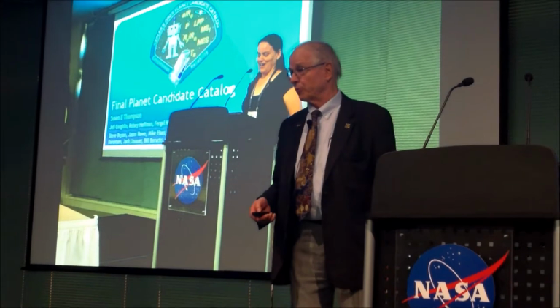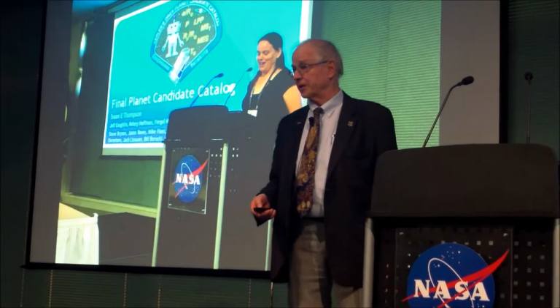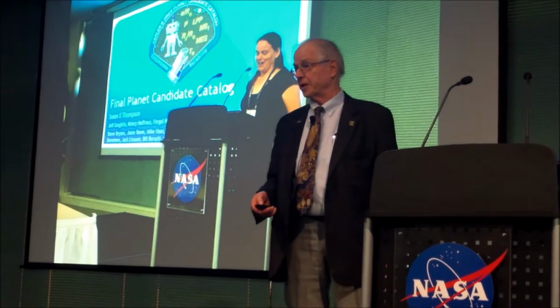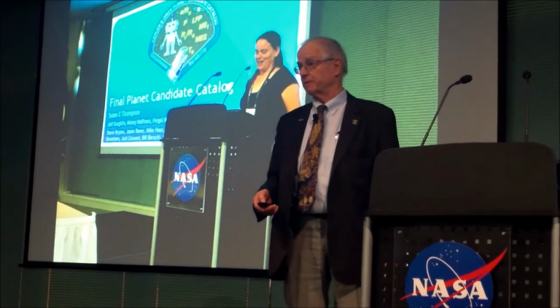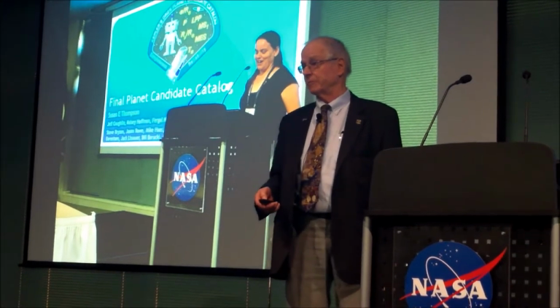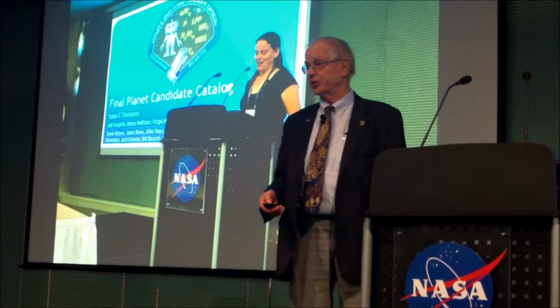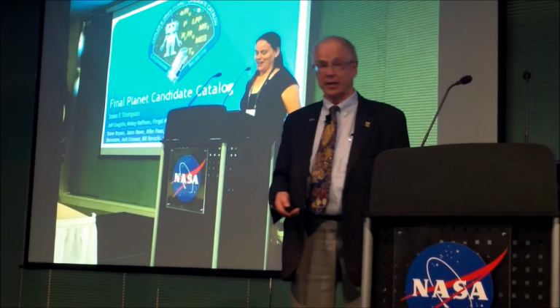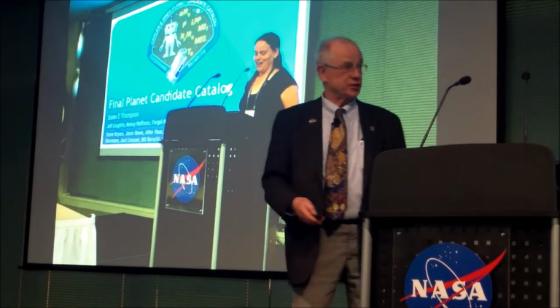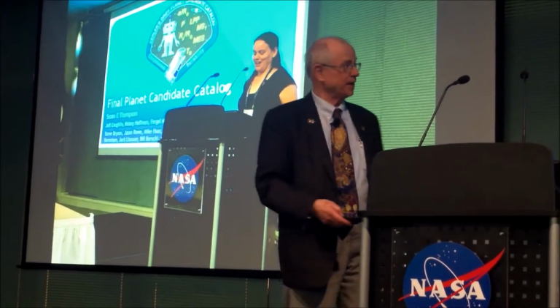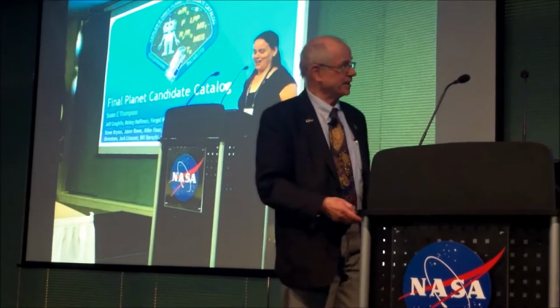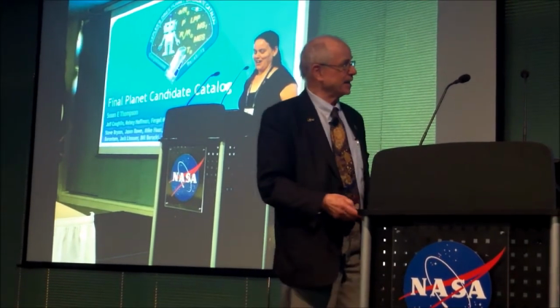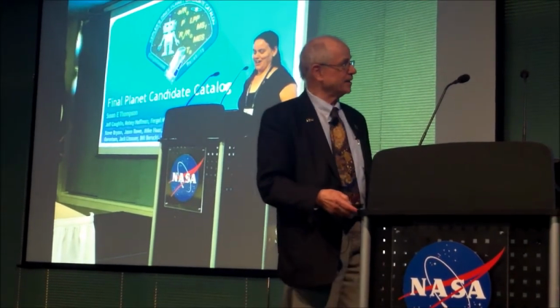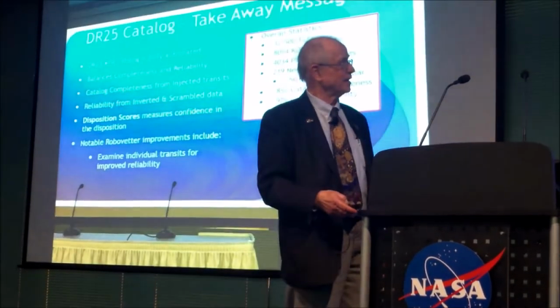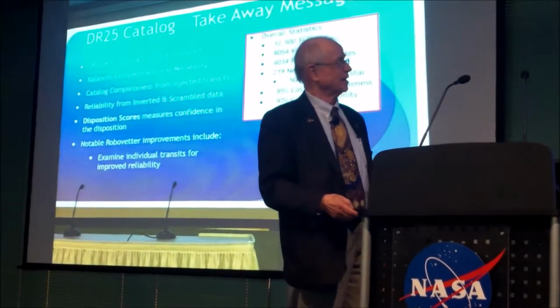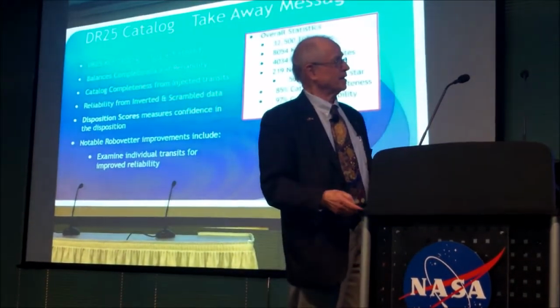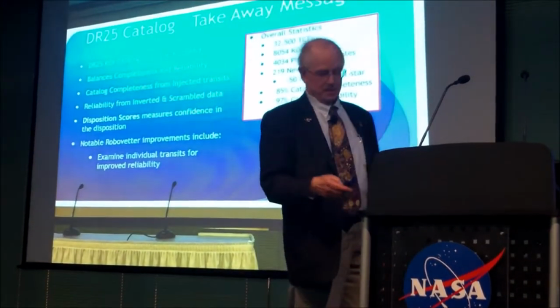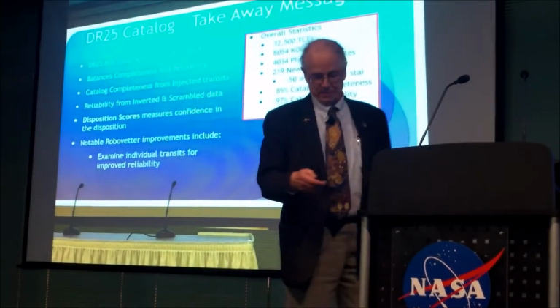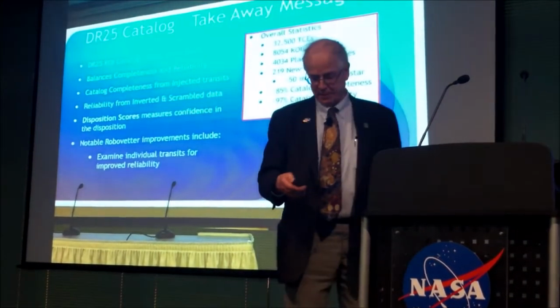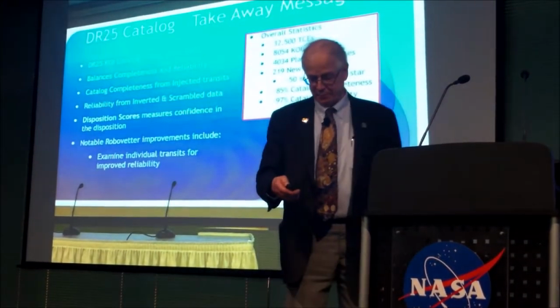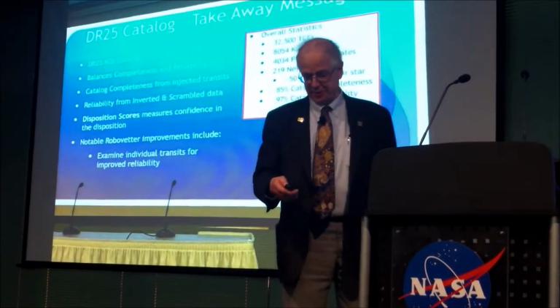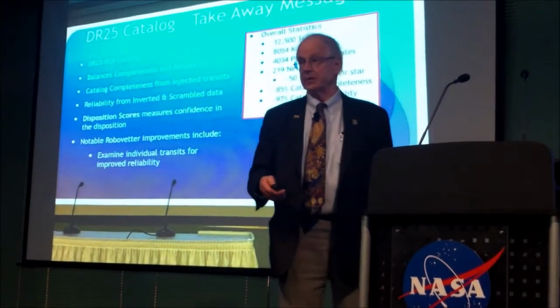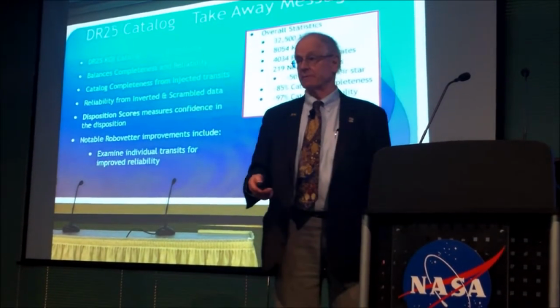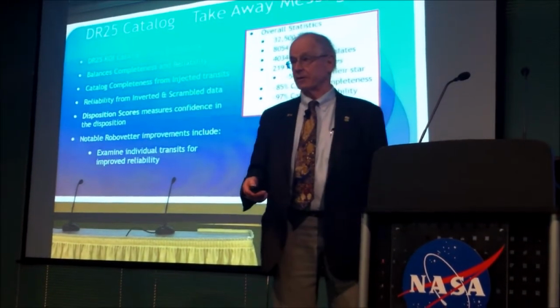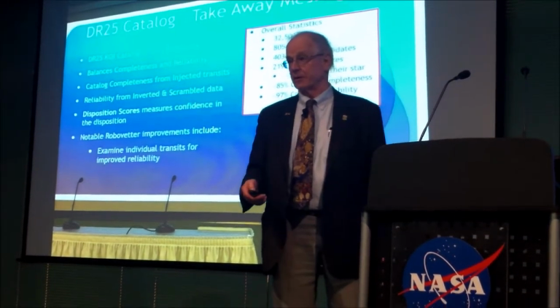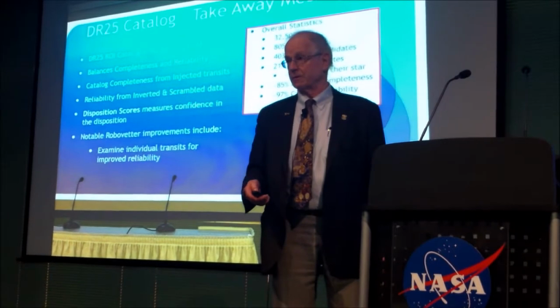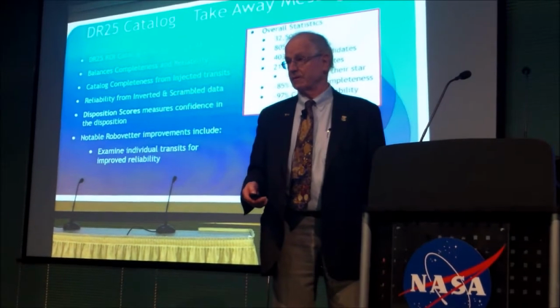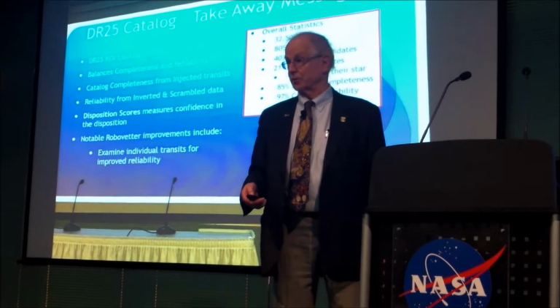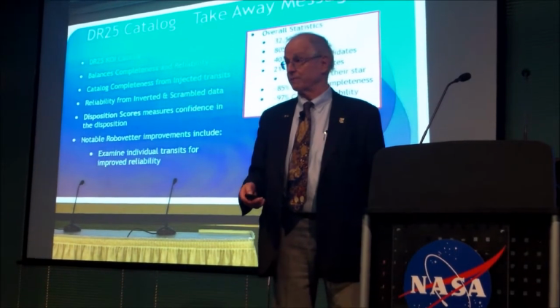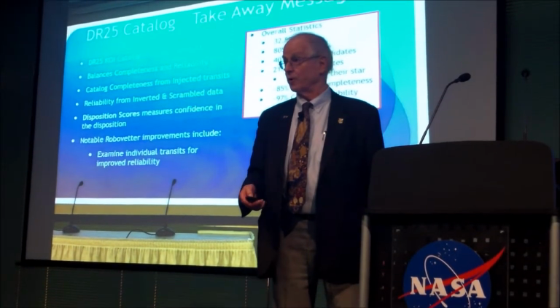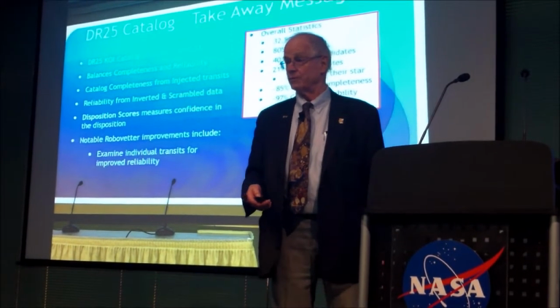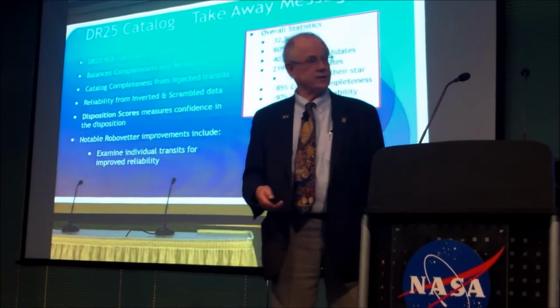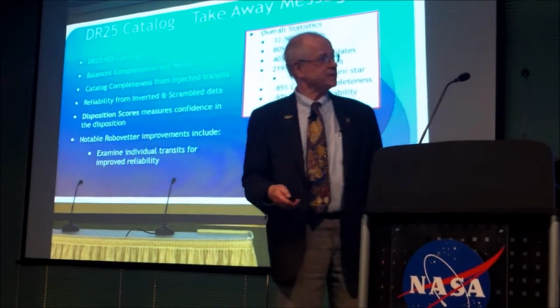There won't be another catalog from the mission, but it's not the end. Very impressive piece of work, though. There were 24 before this.